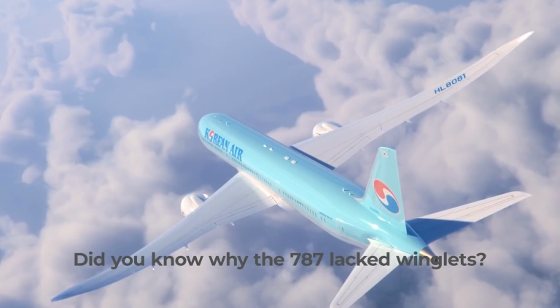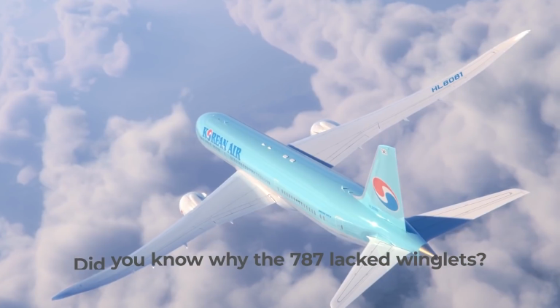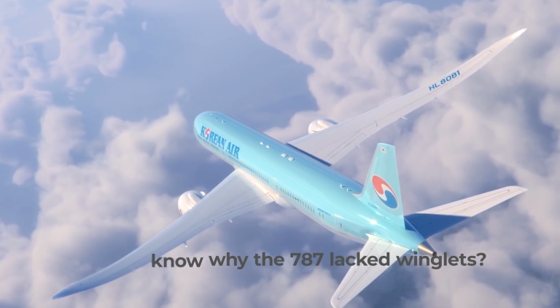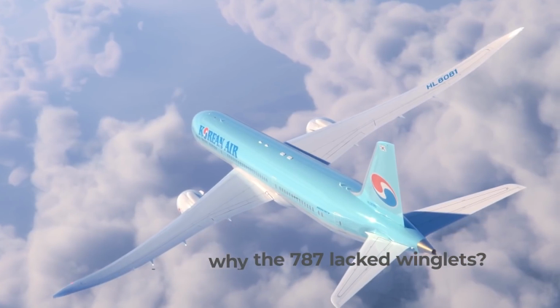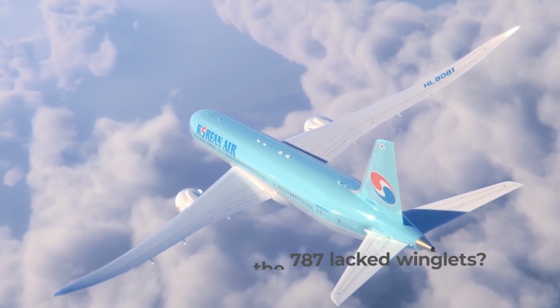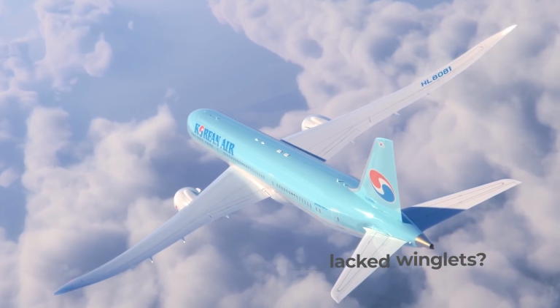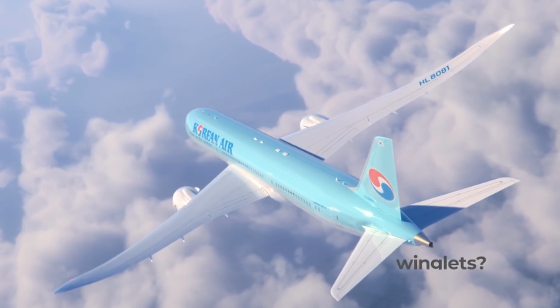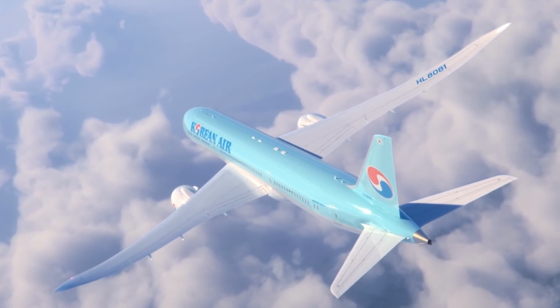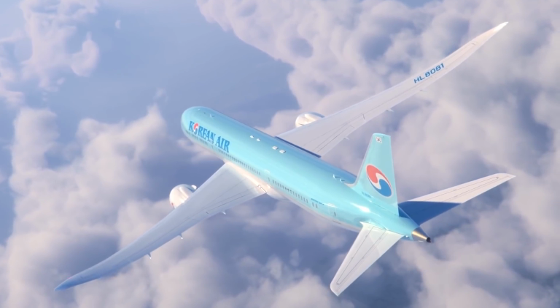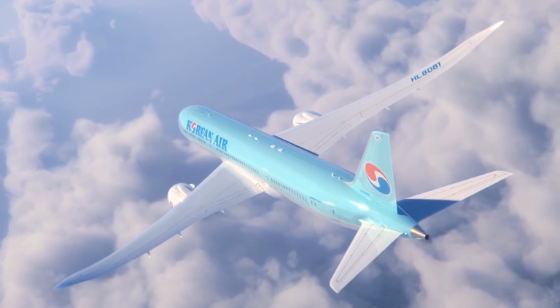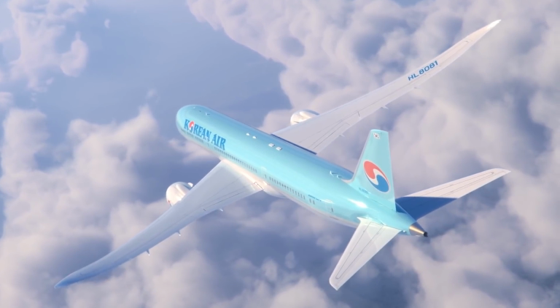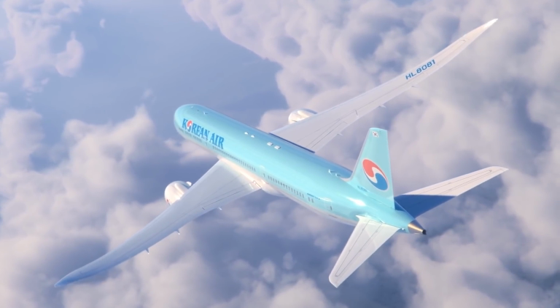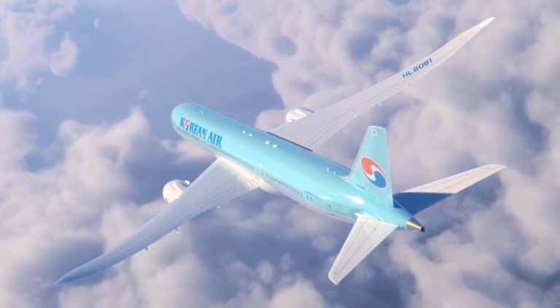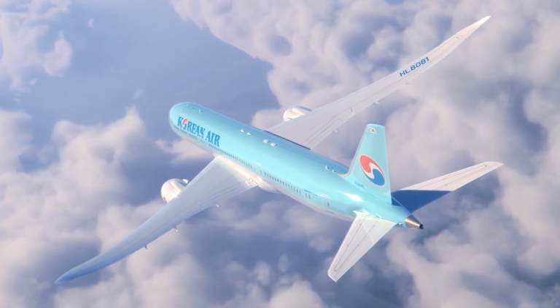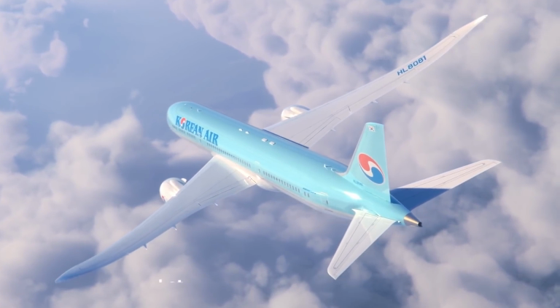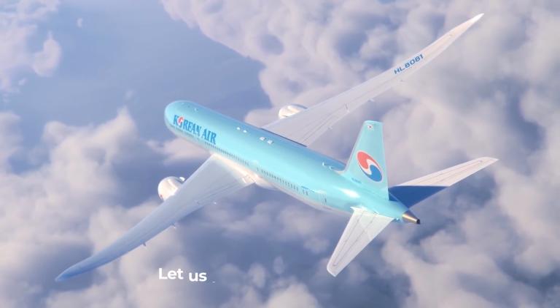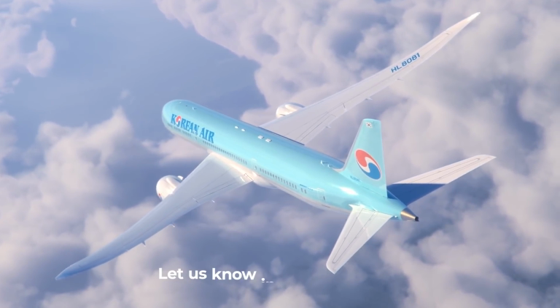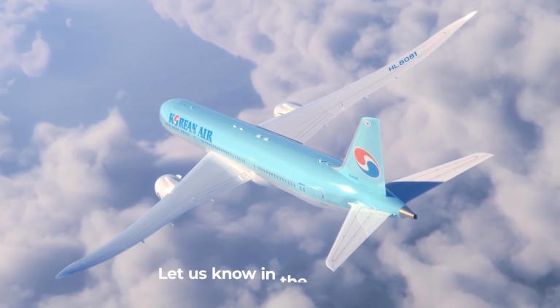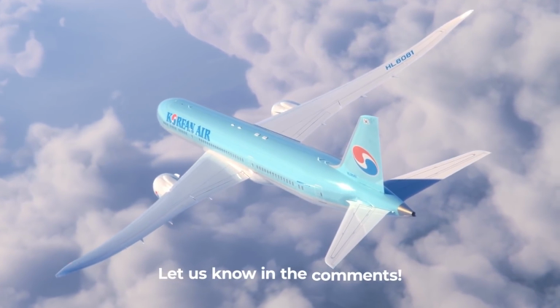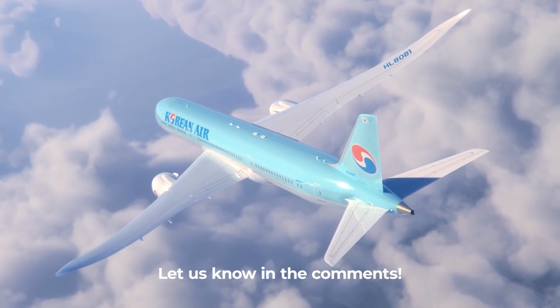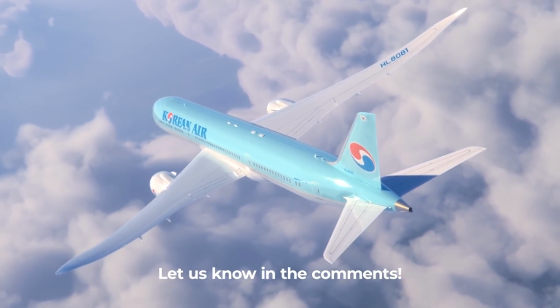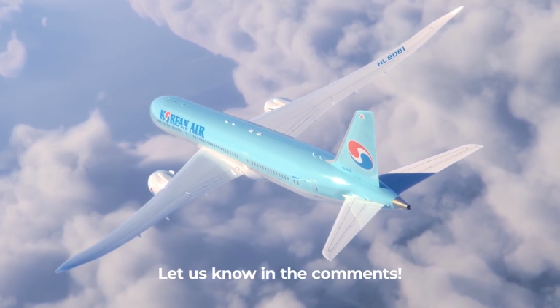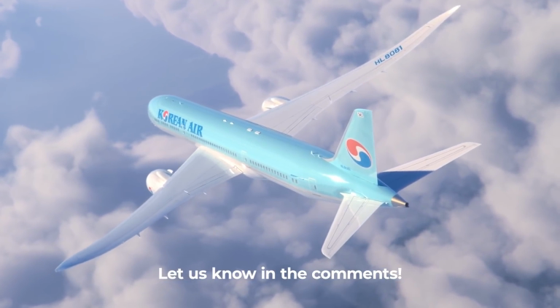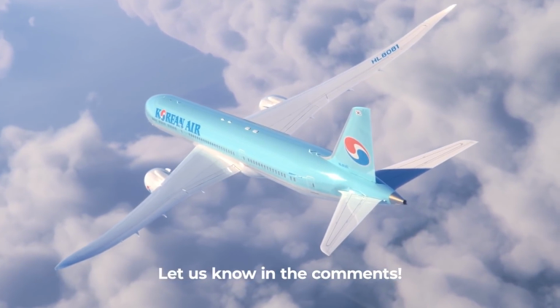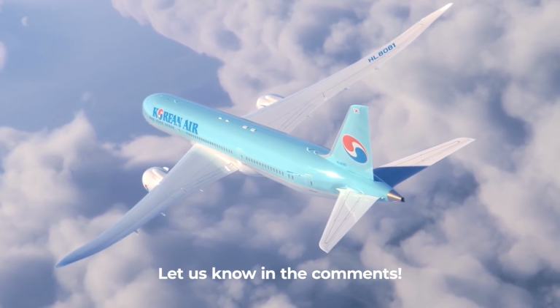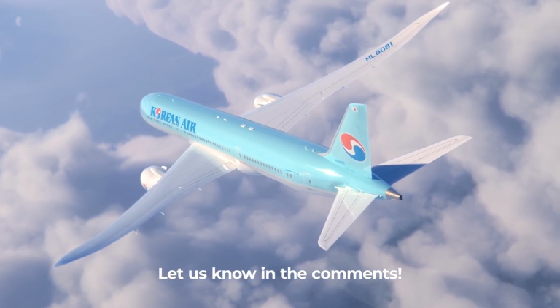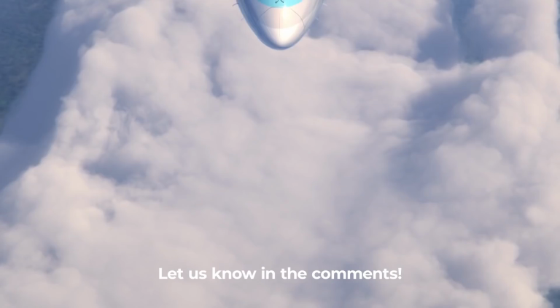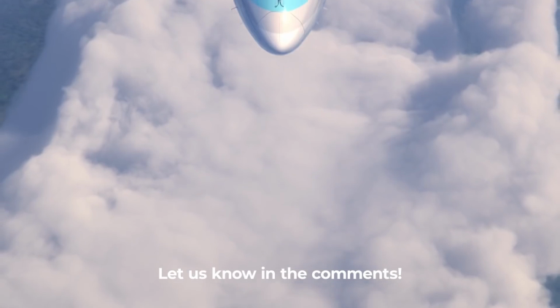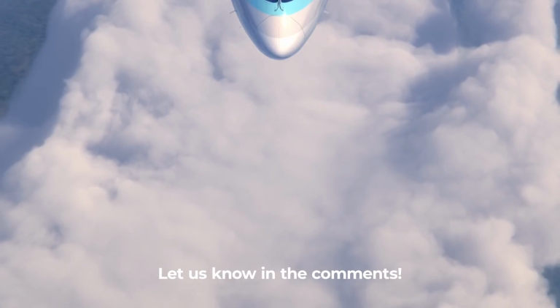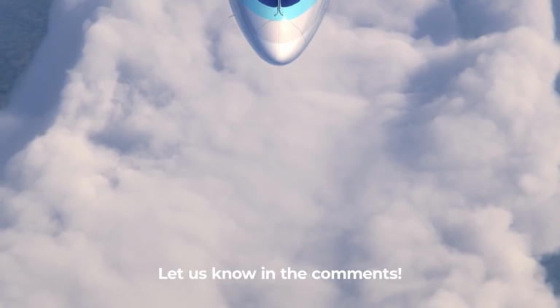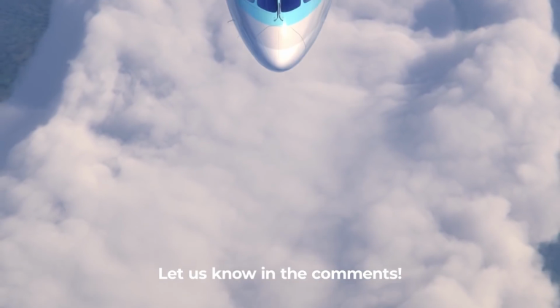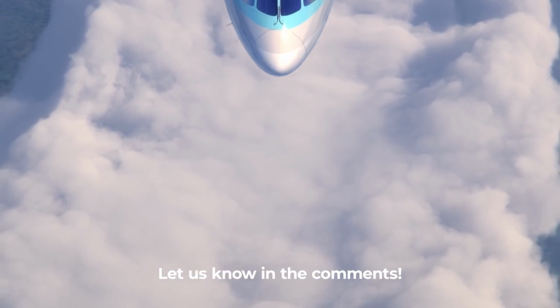Did you know why the Boeing 787 doesn't have winglets? Have you flown on a Dreamliner yourself? Share with us your thoughts and experiences by leaving a comment.